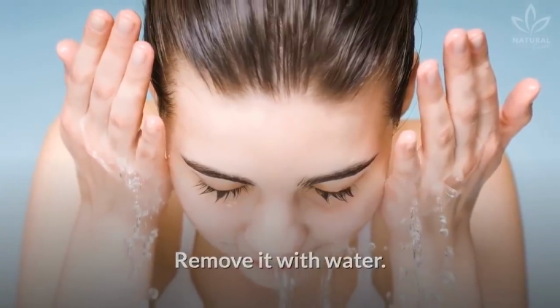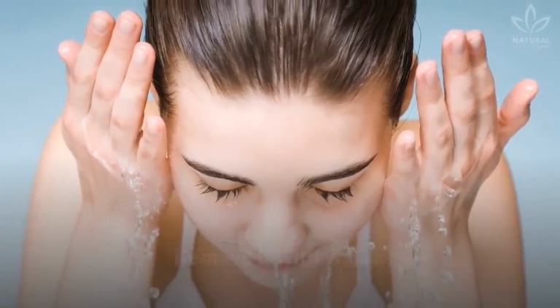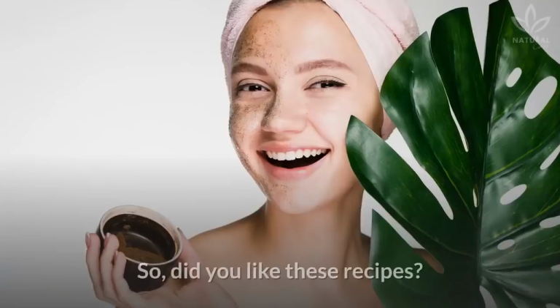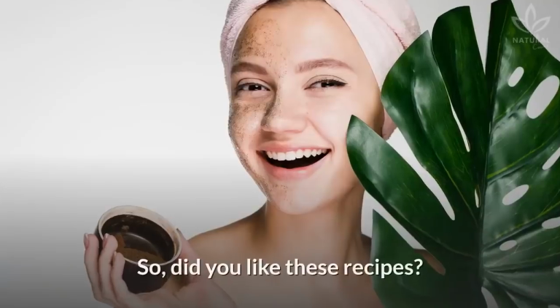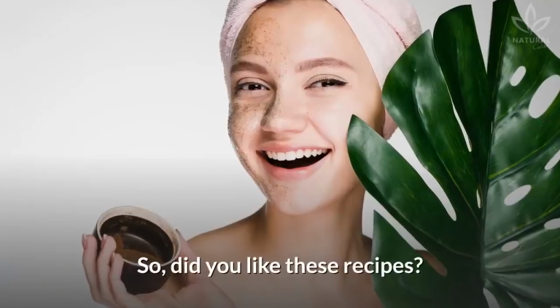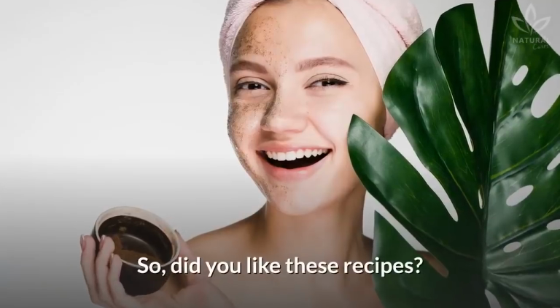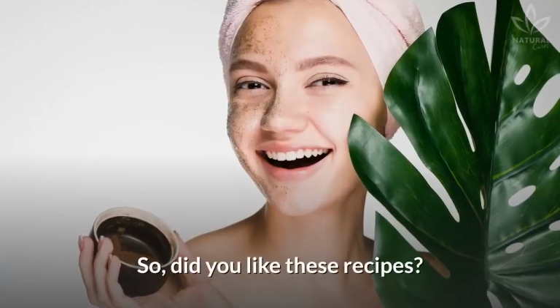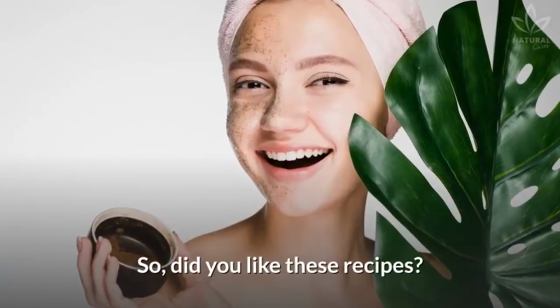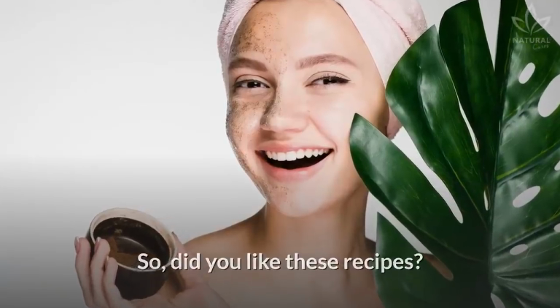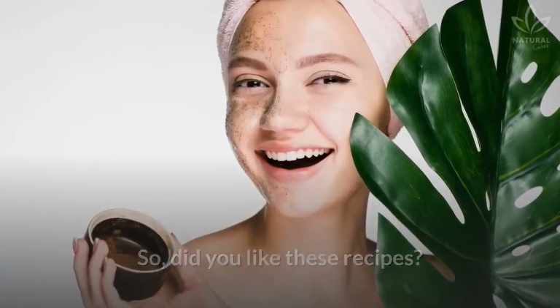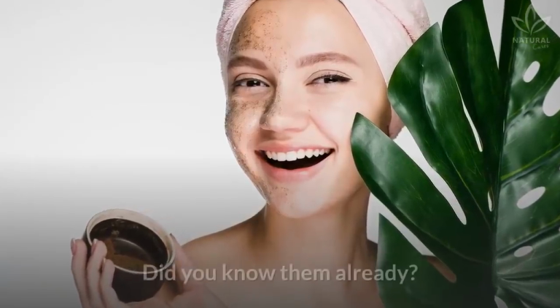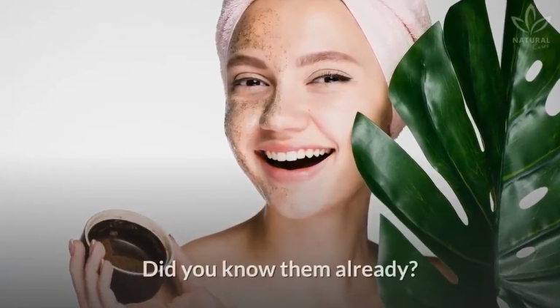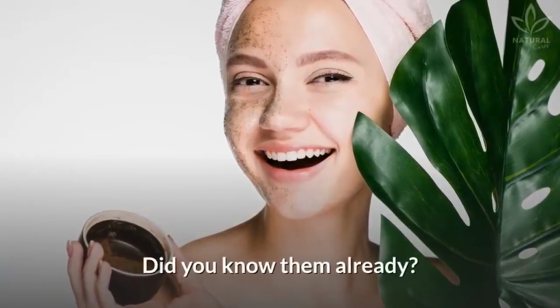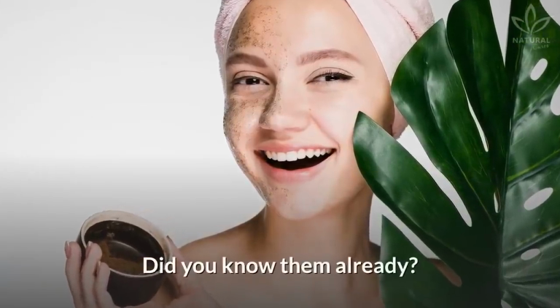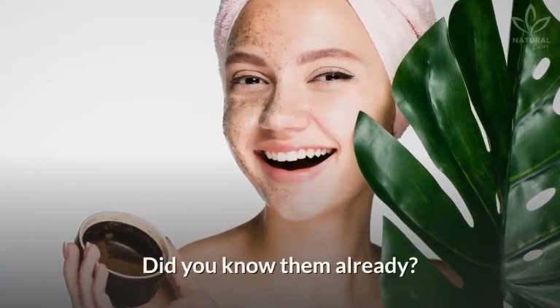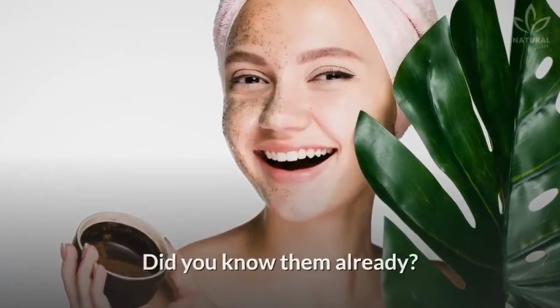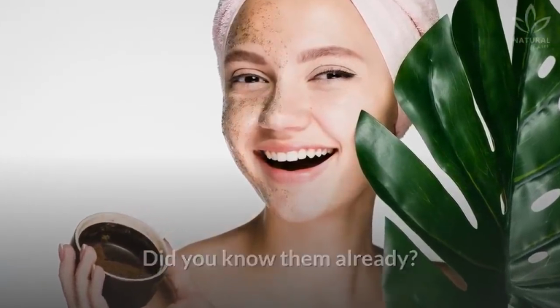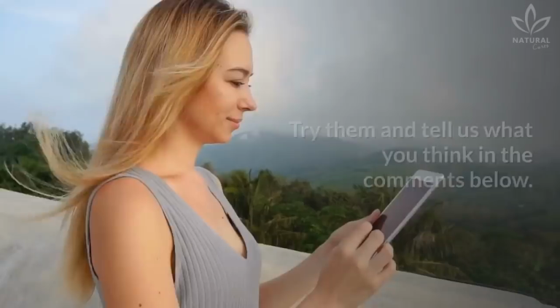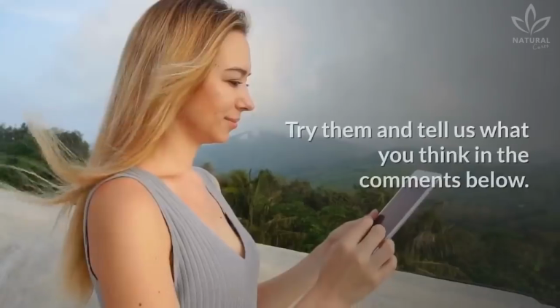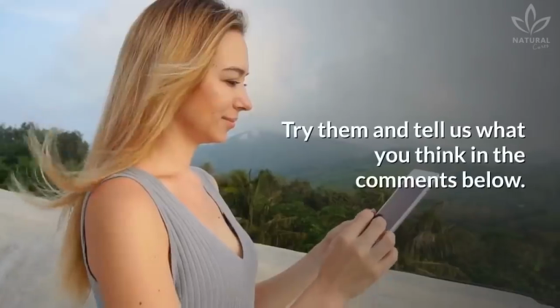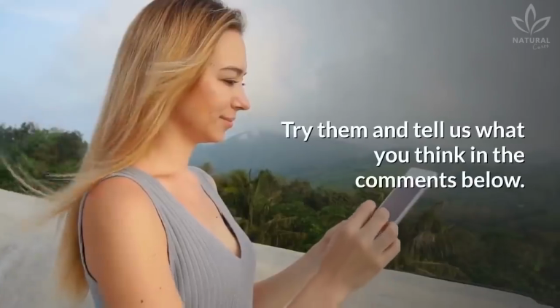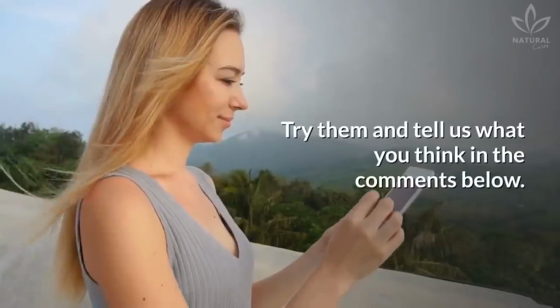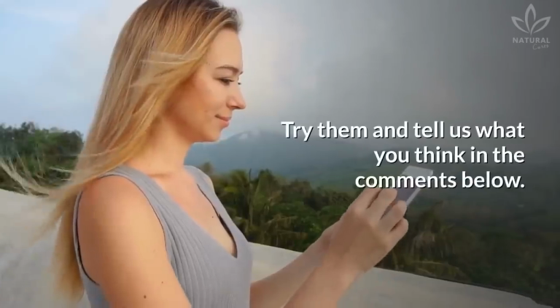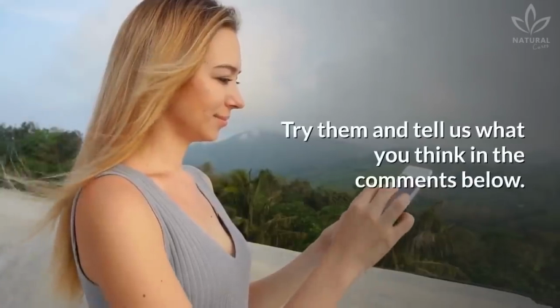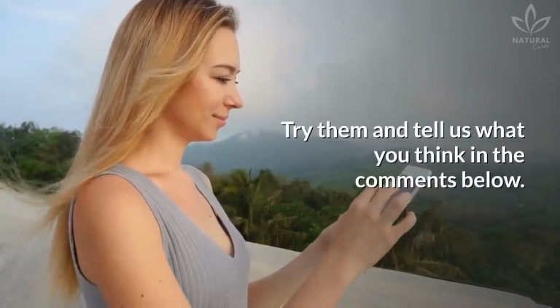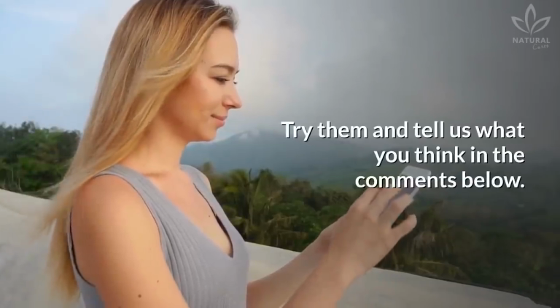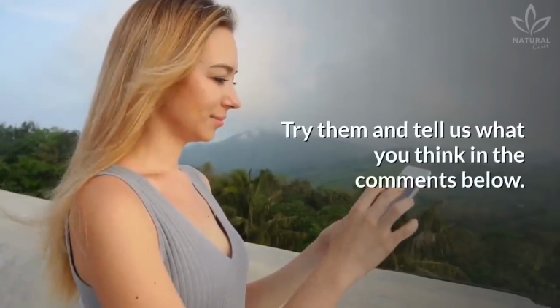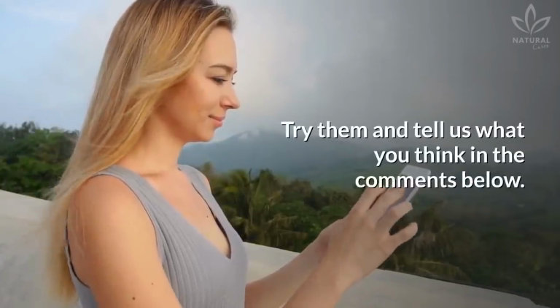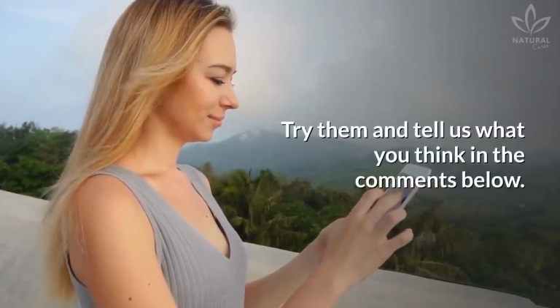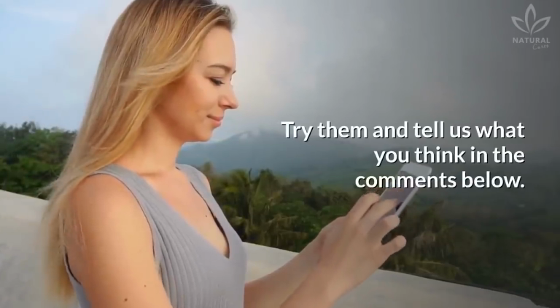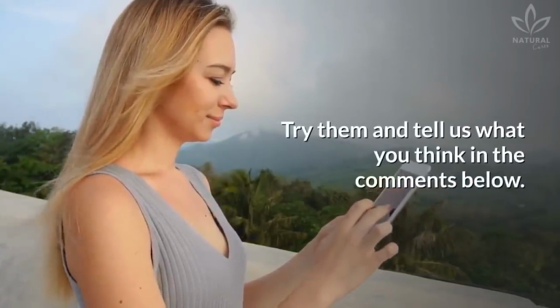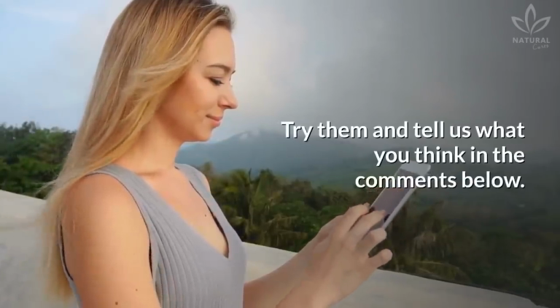So, did you like these recipes? Did you know them already? Try them and tell us what you think in the comments below!